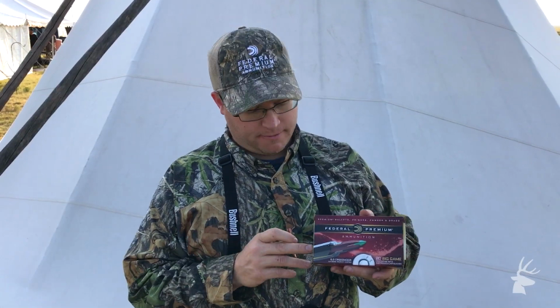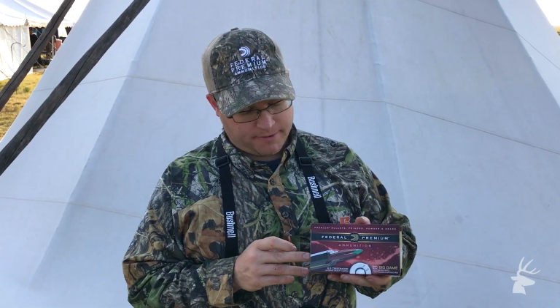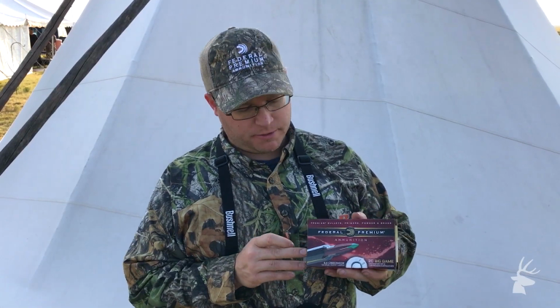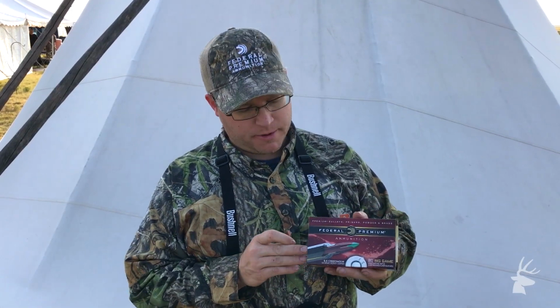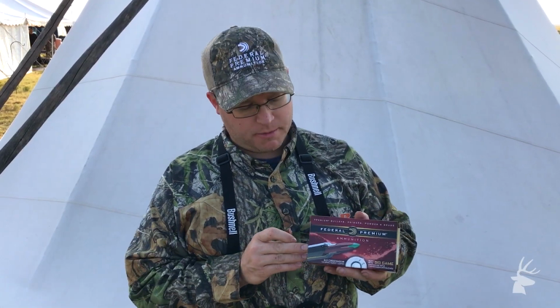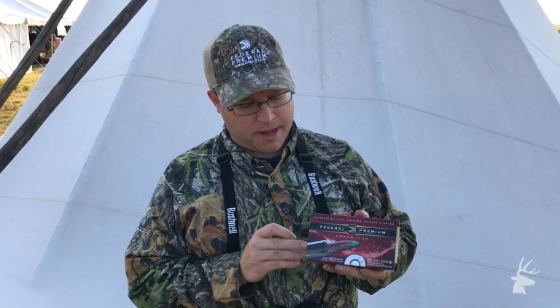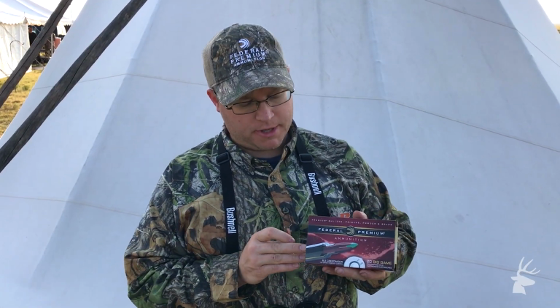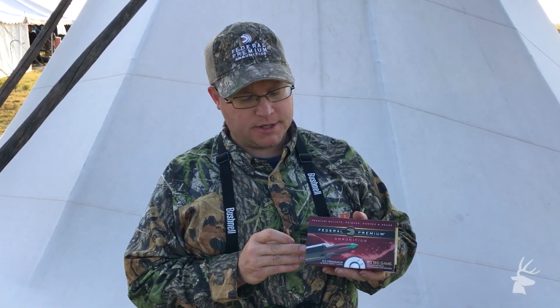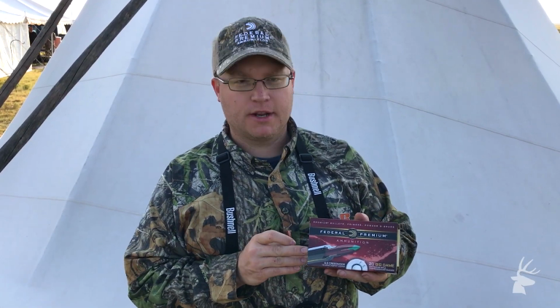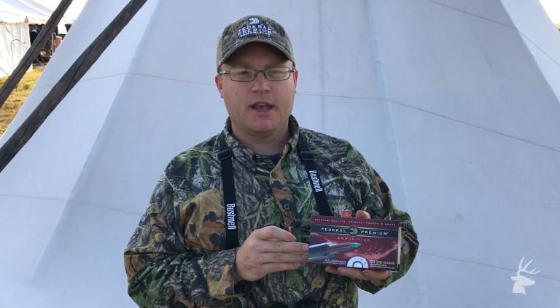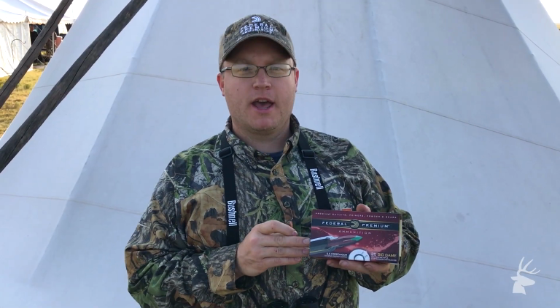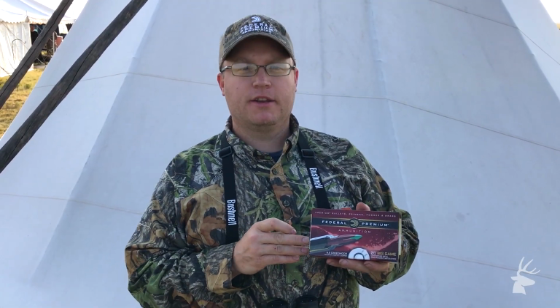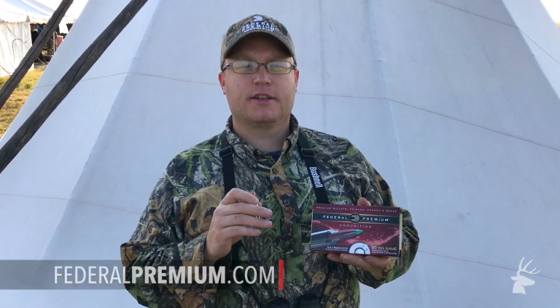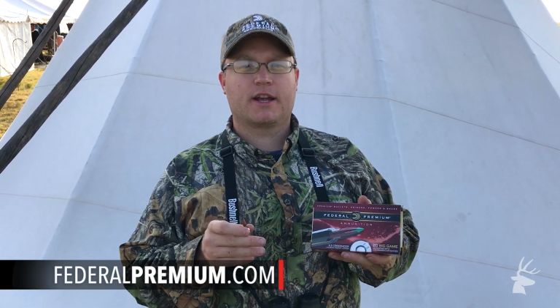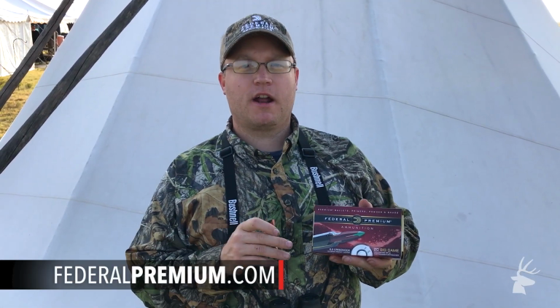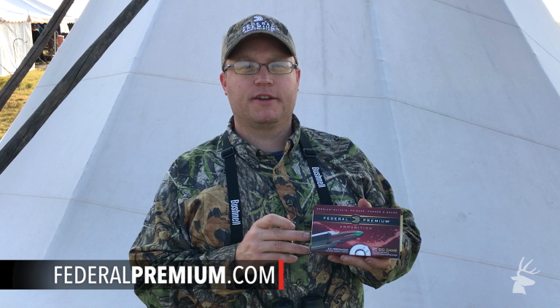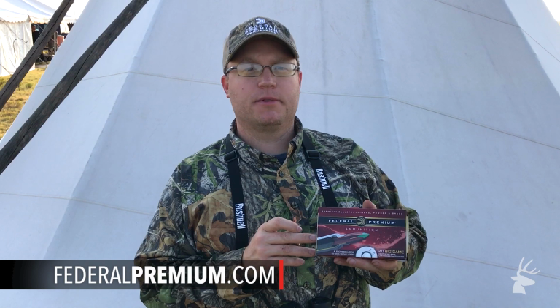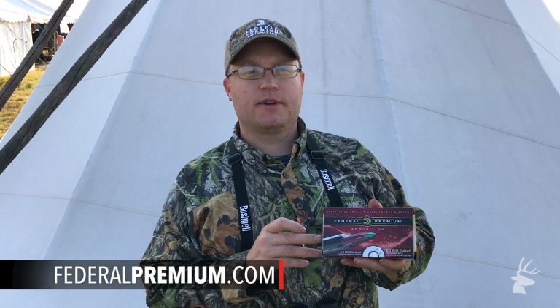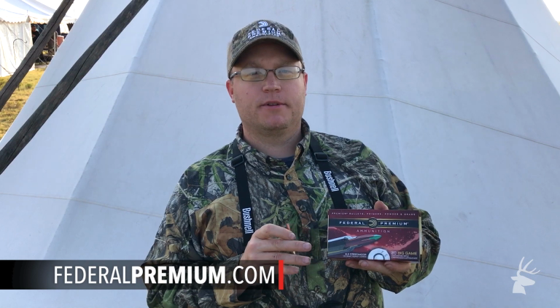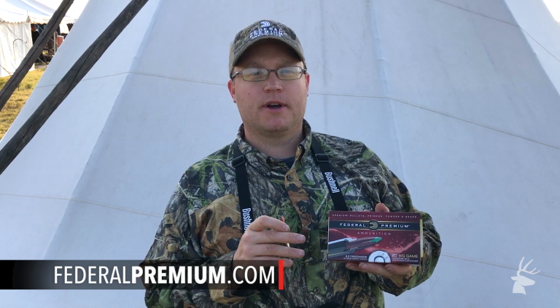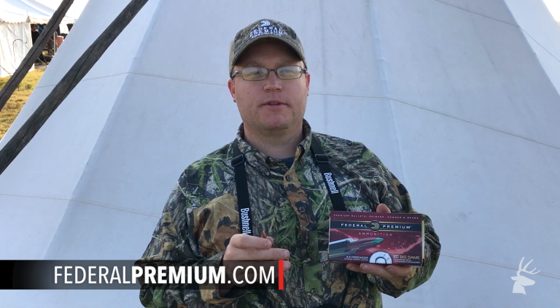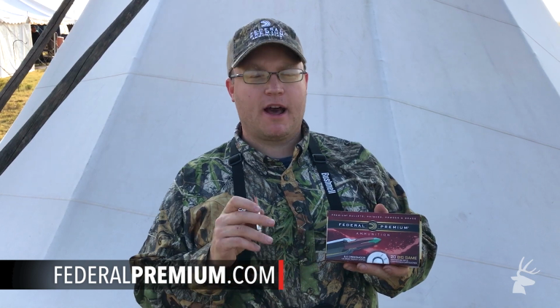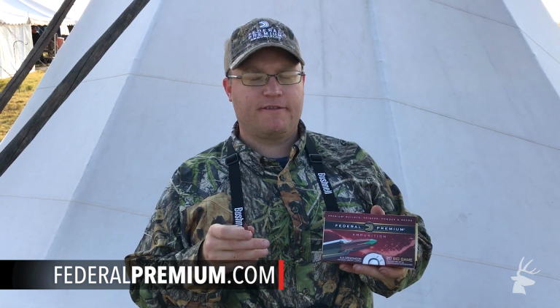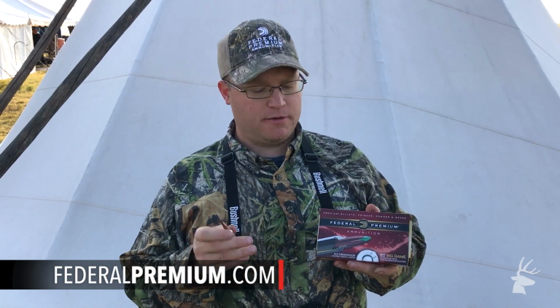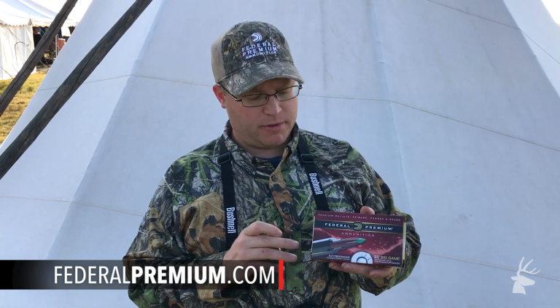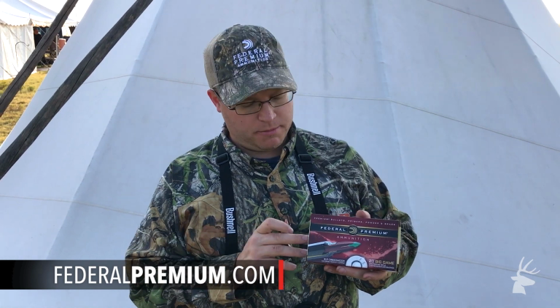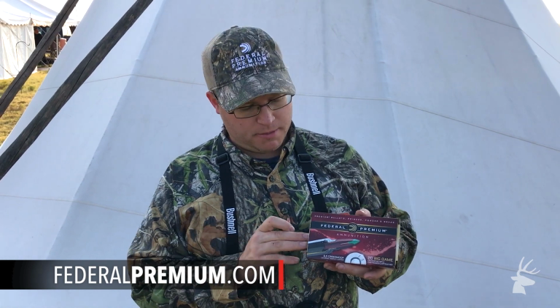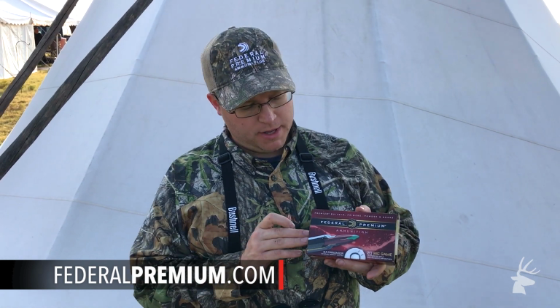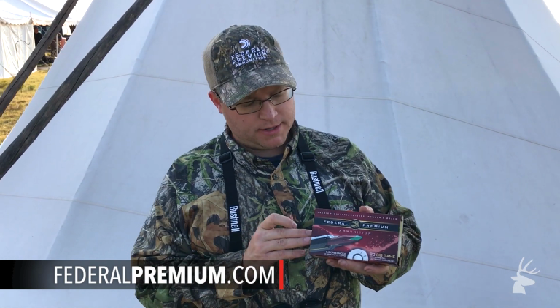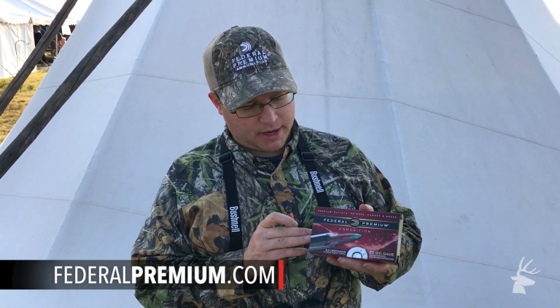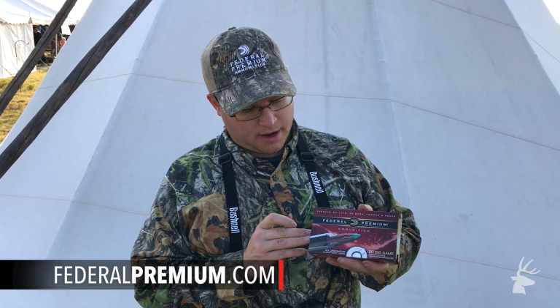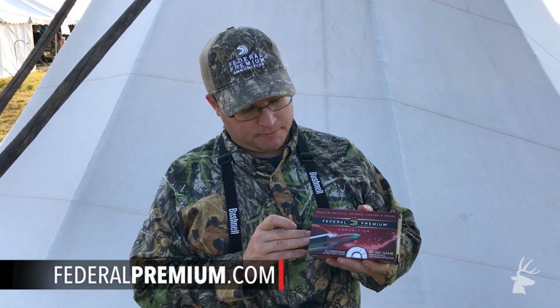You can check it out at www.federalpremium.com.